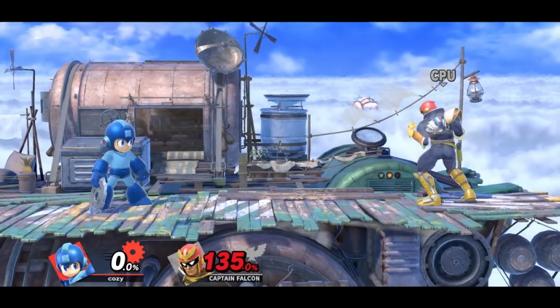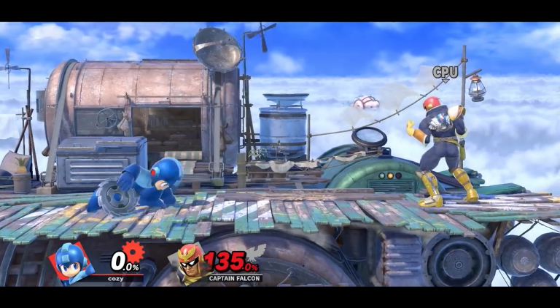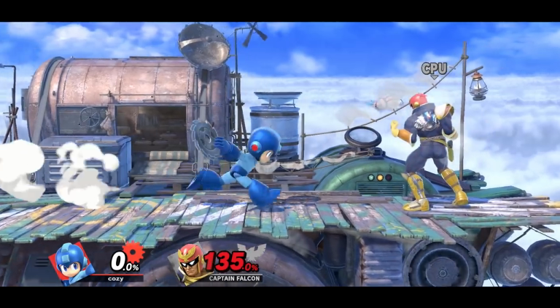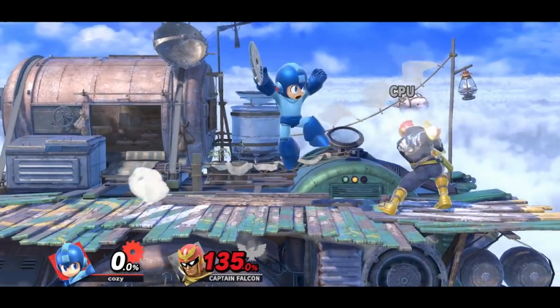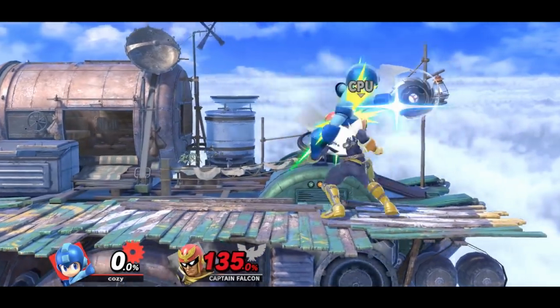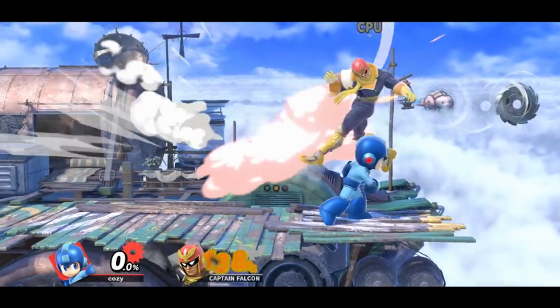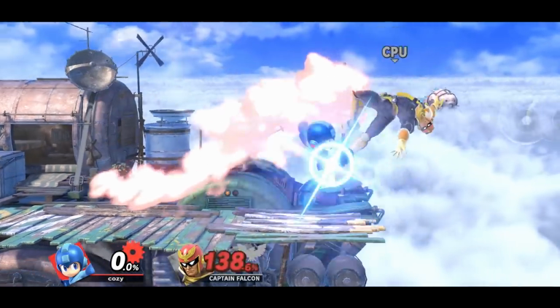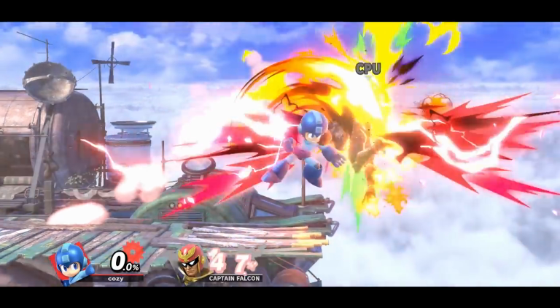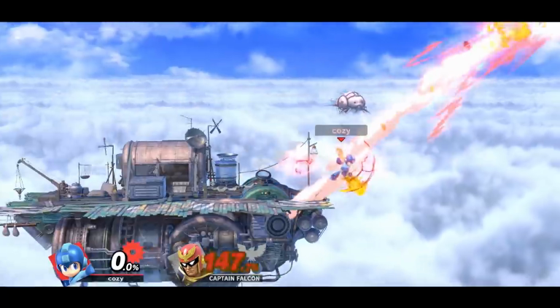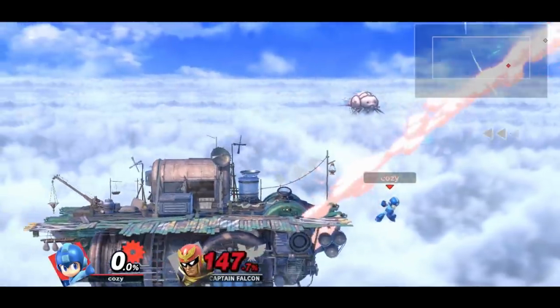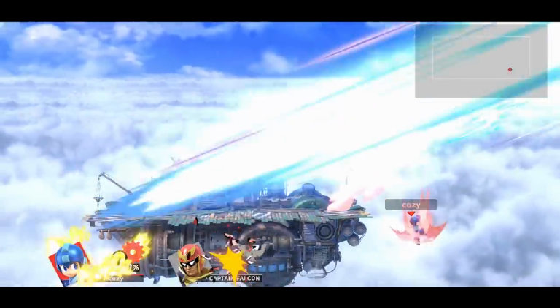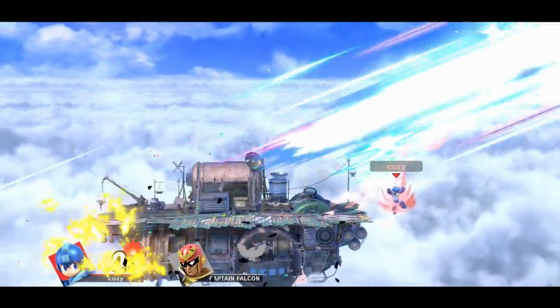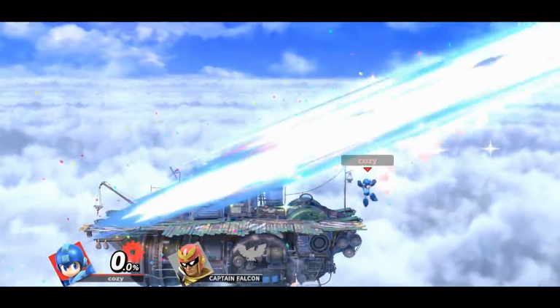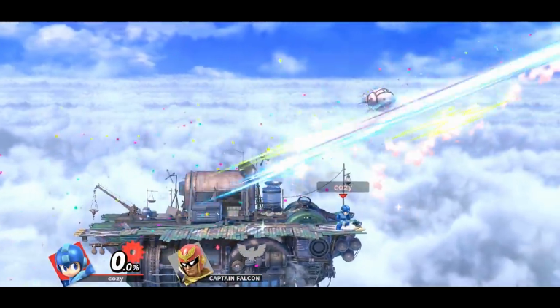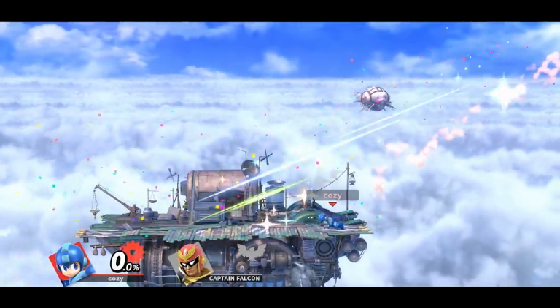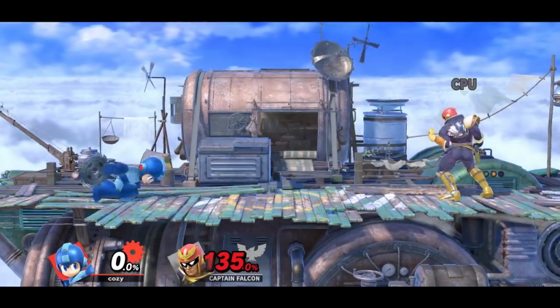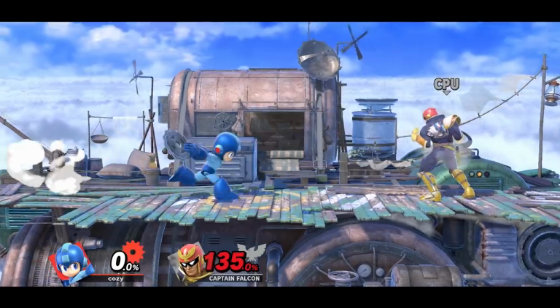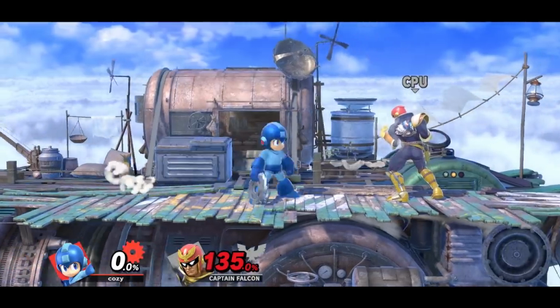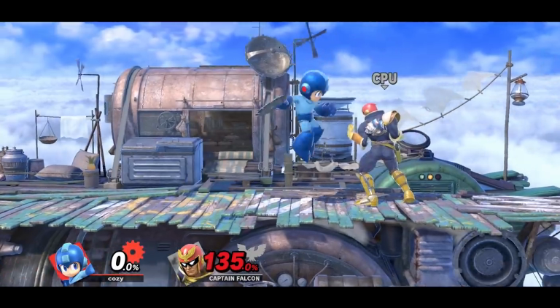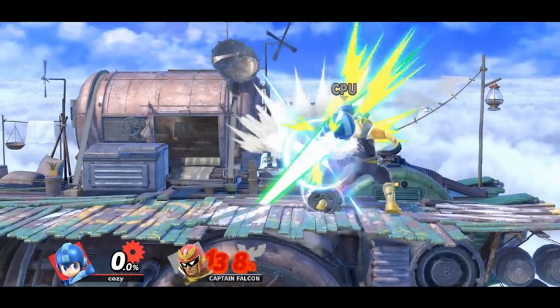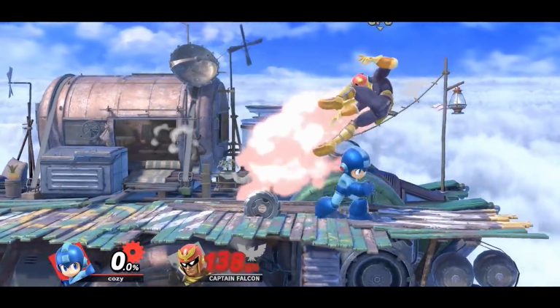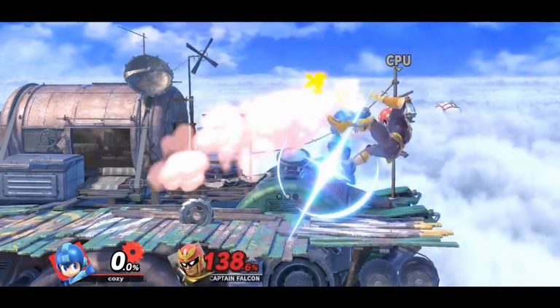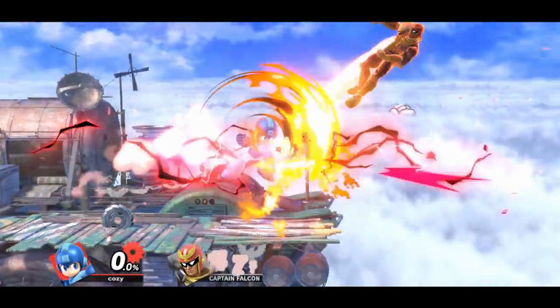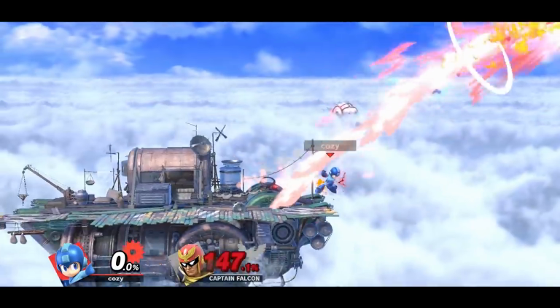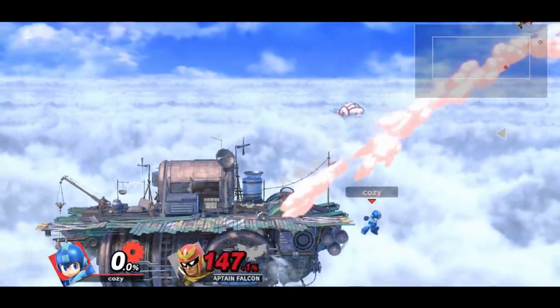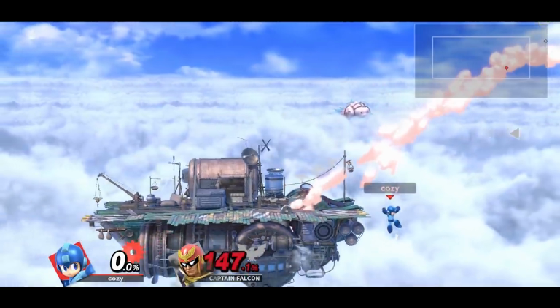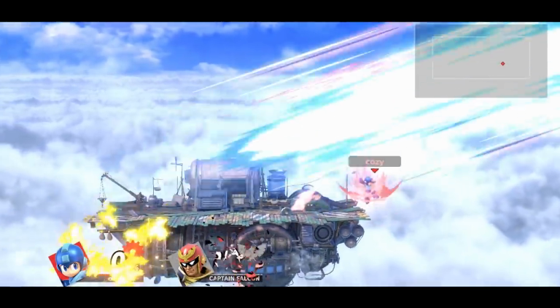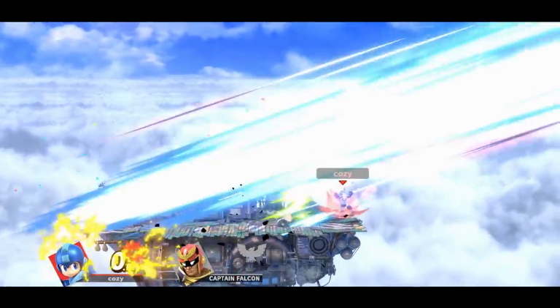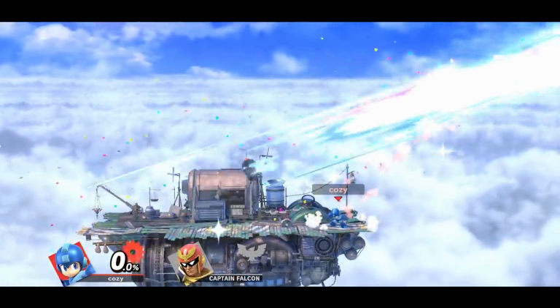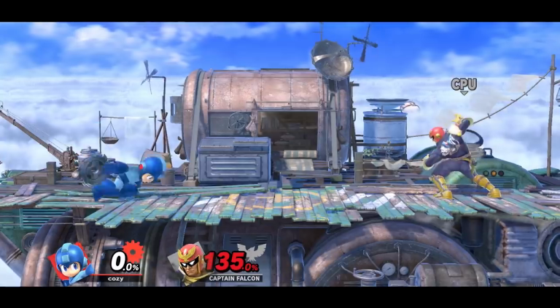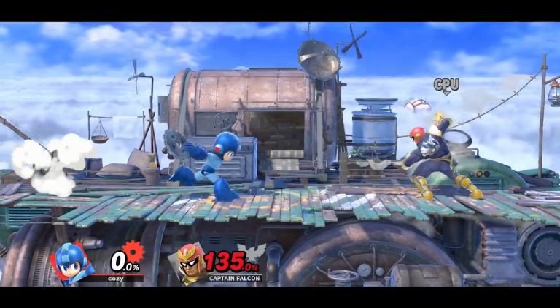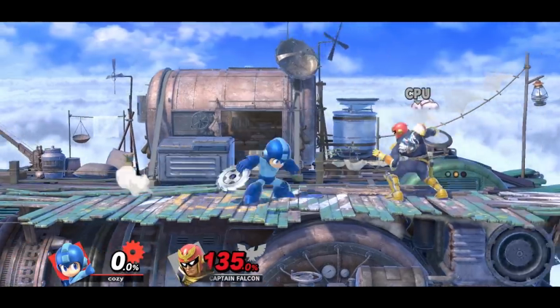Mega Man can throw his side B in different directions near the opponent, and then follow up with quick aerials like forward air and back air.